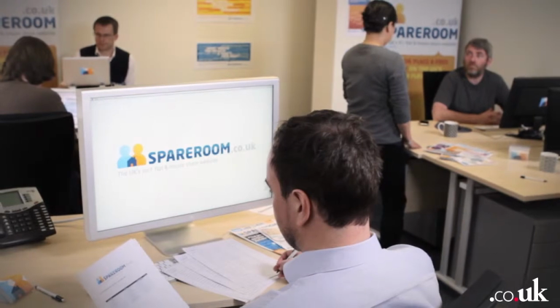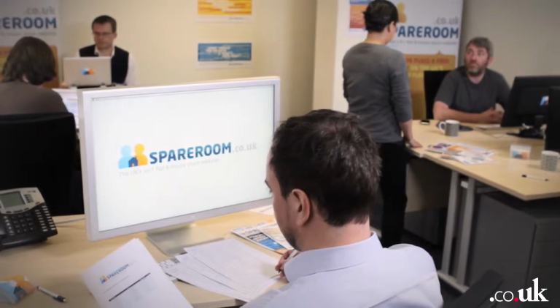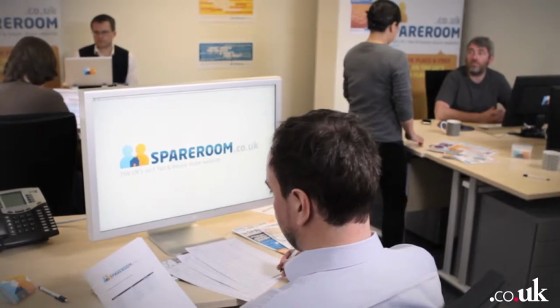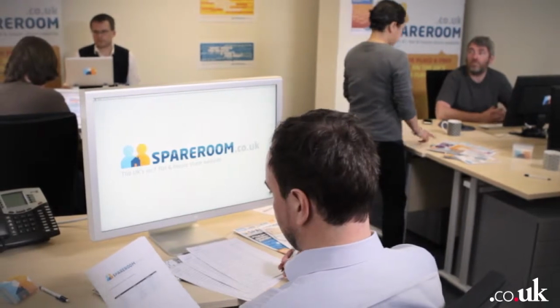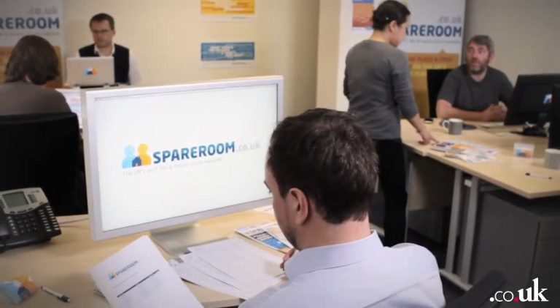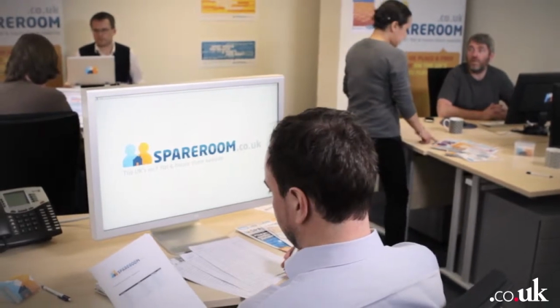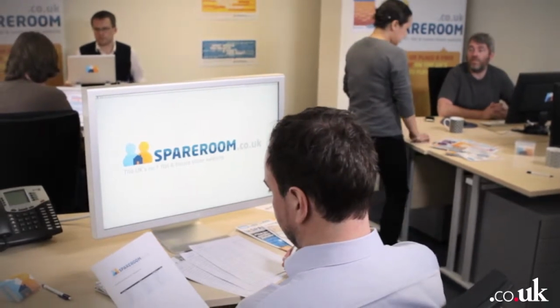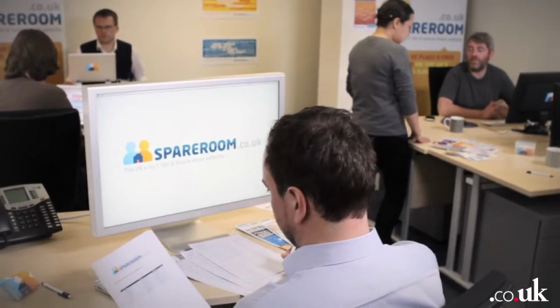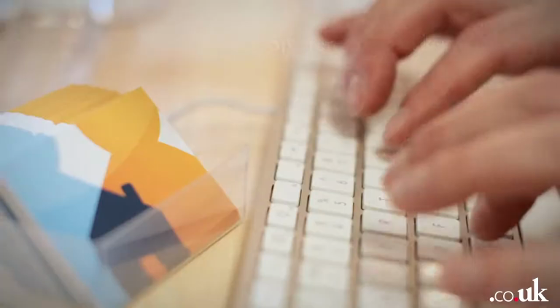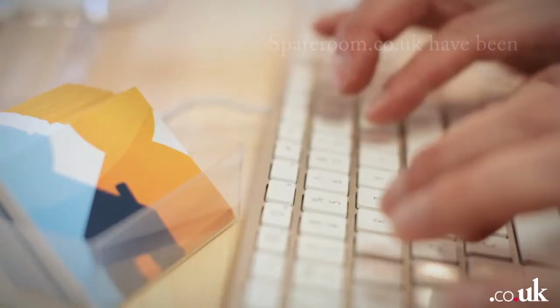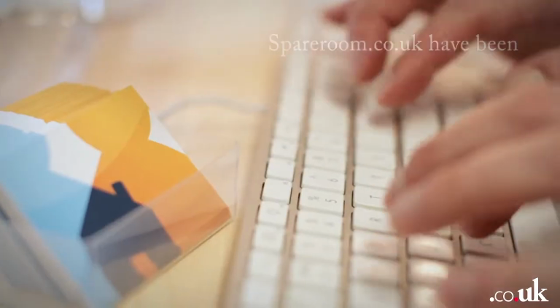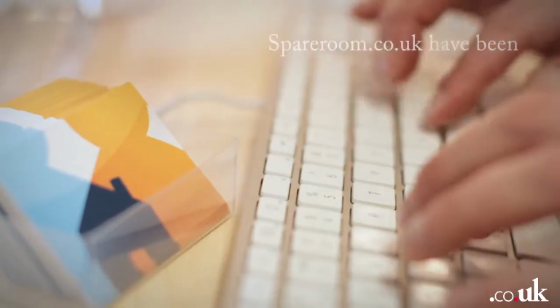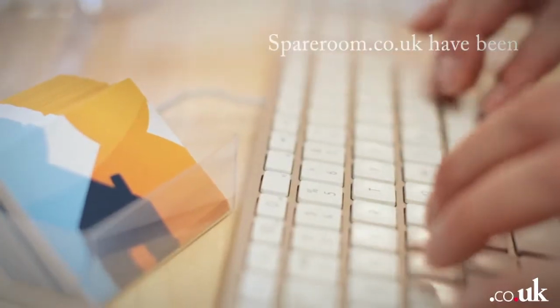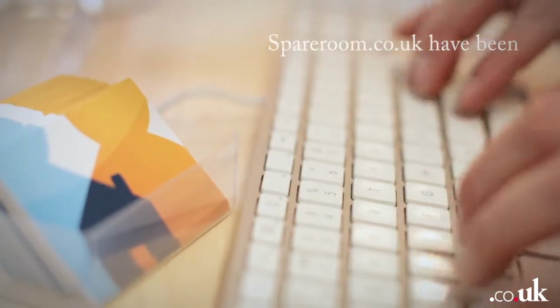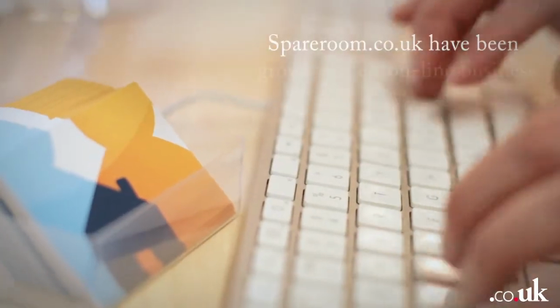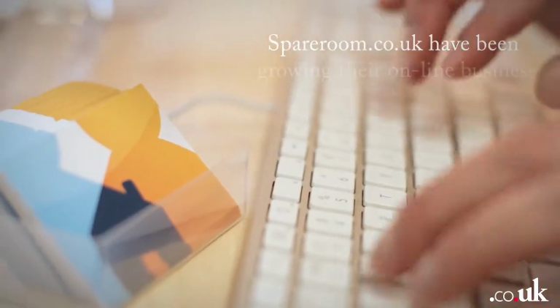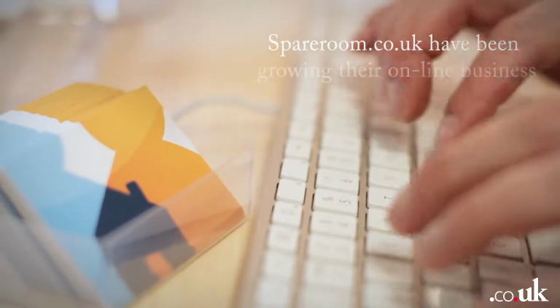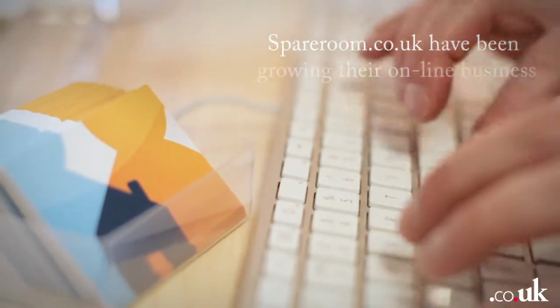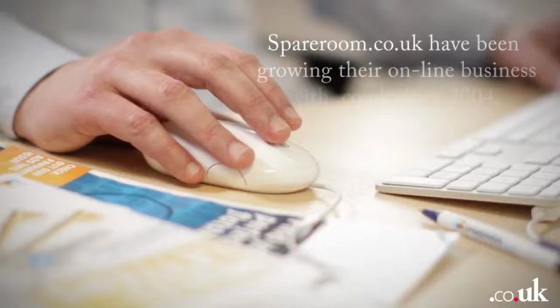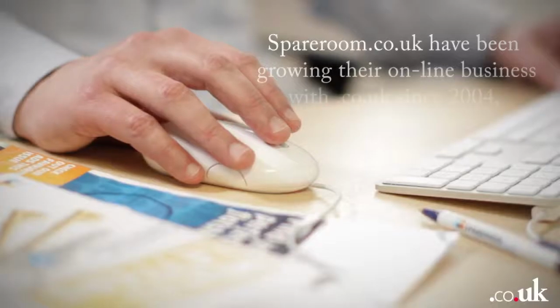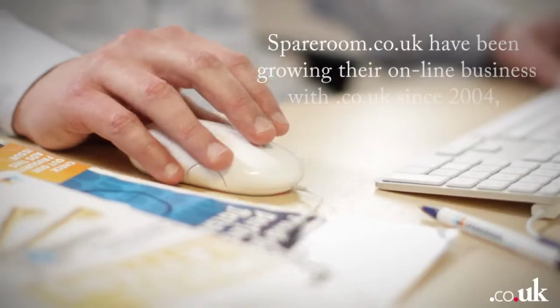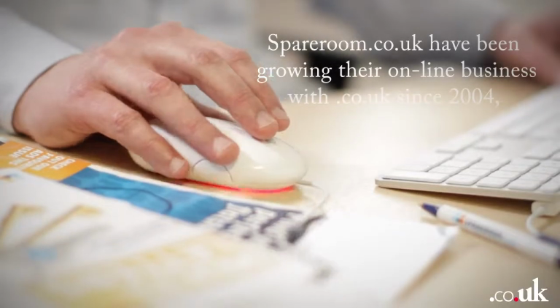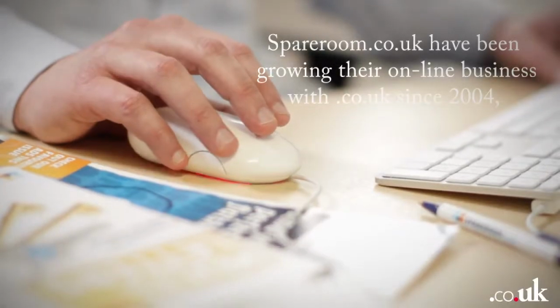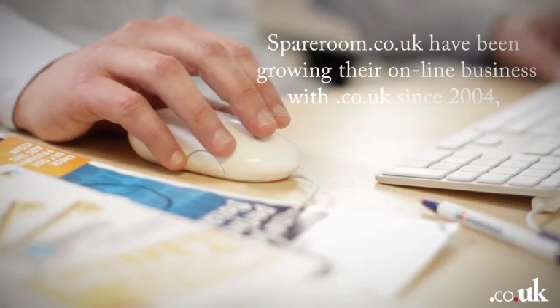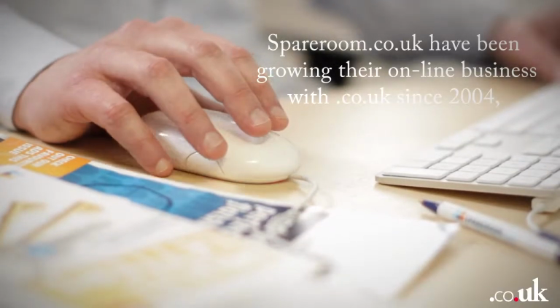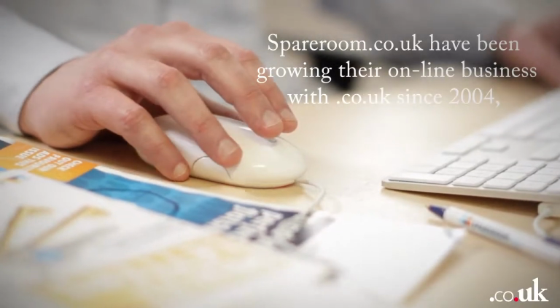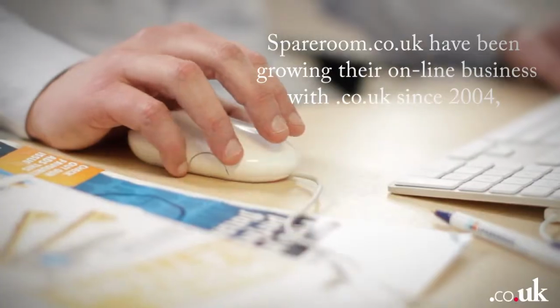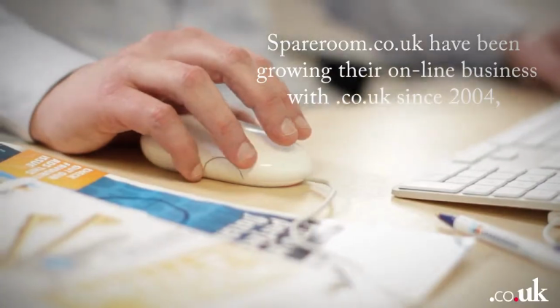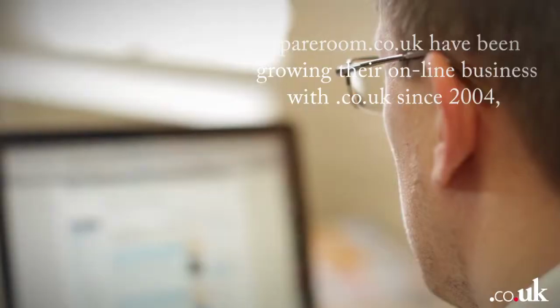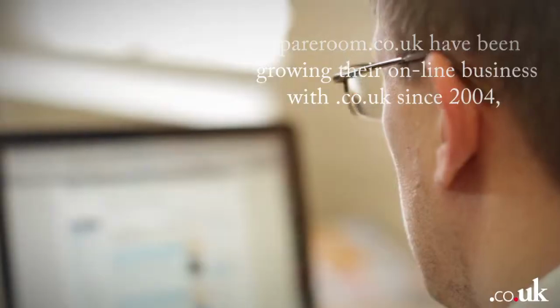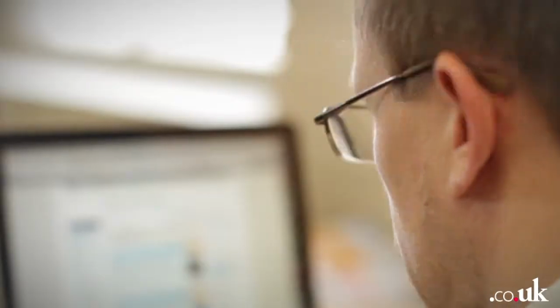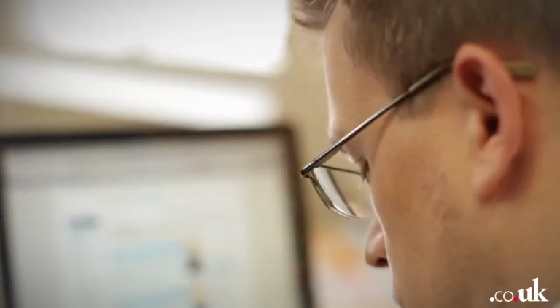This is SpareRoom.co.uk. We launched in 2004 and today are the busiest flat share site in the UK.